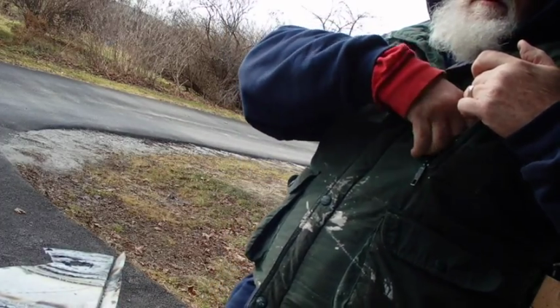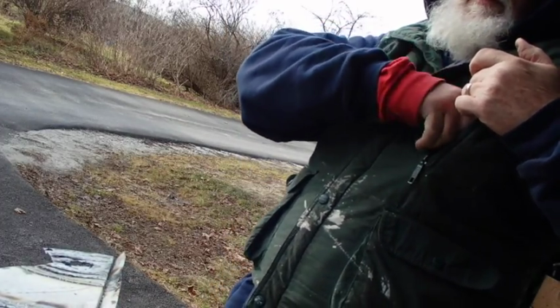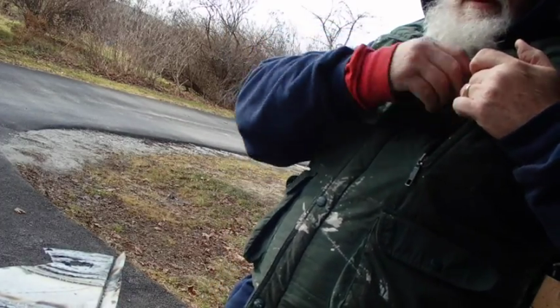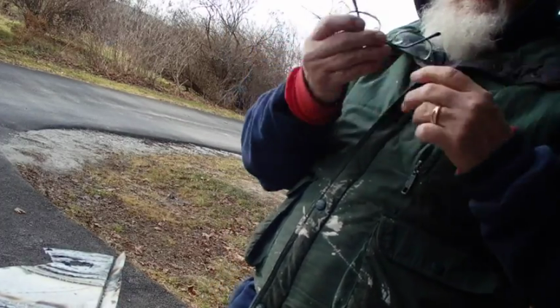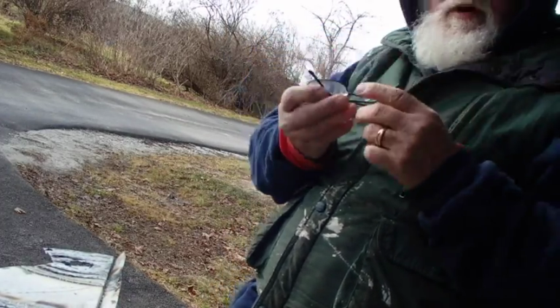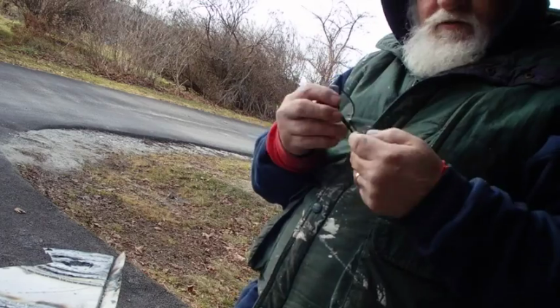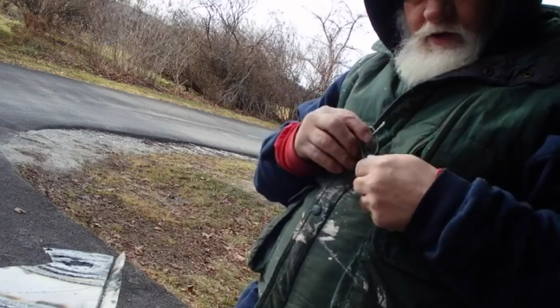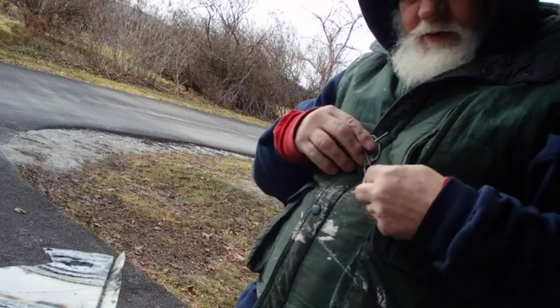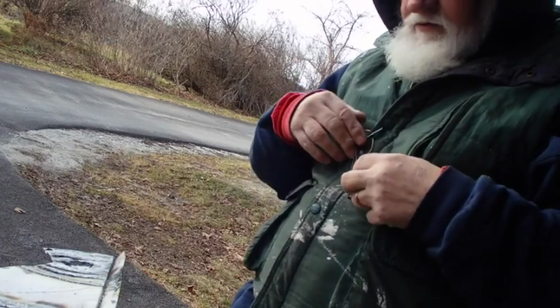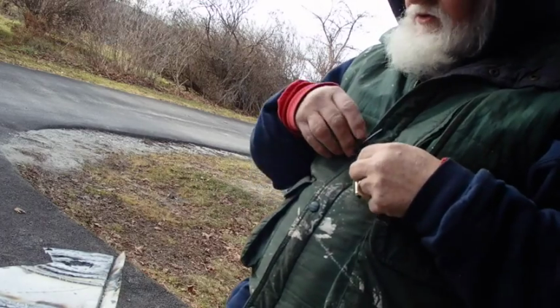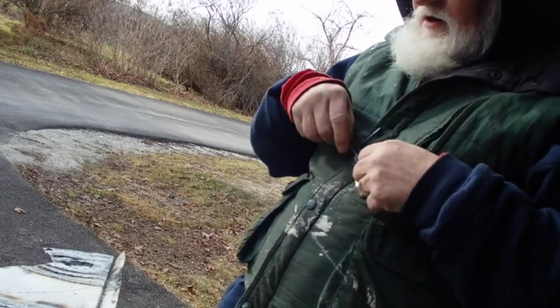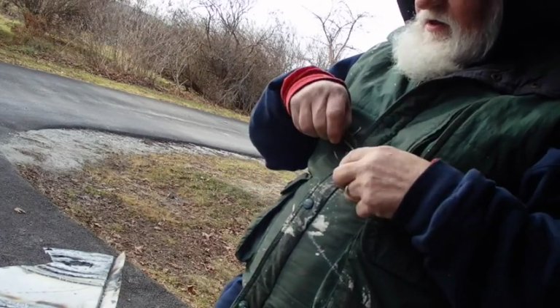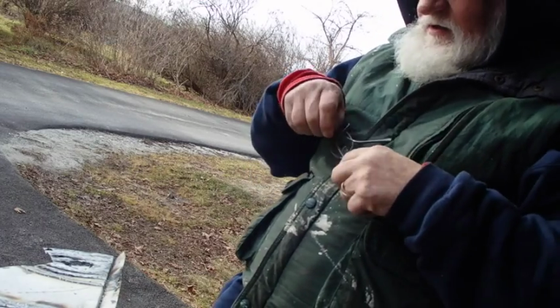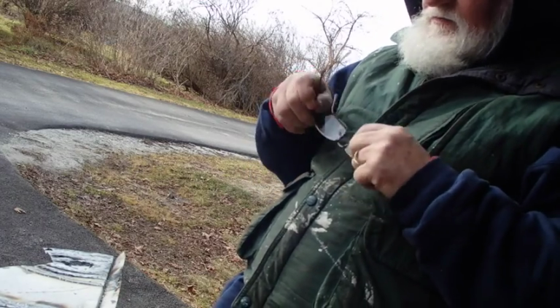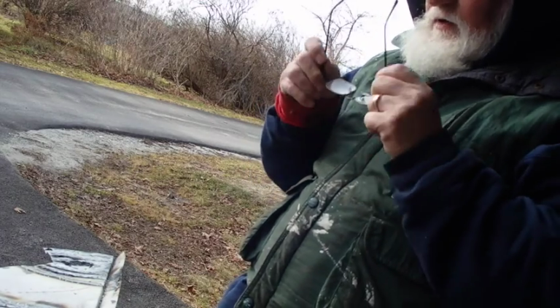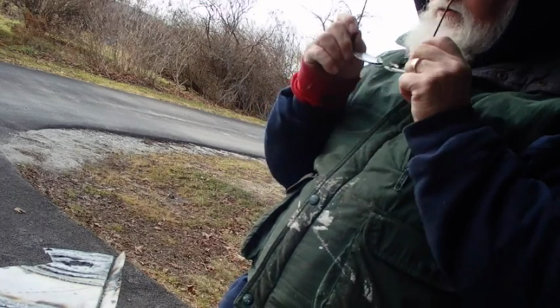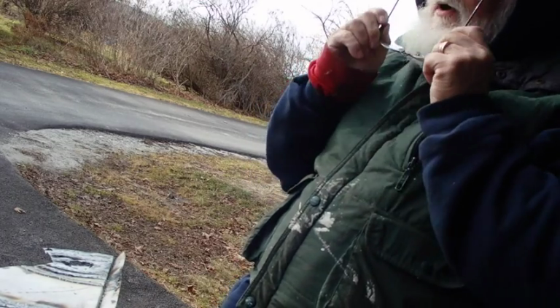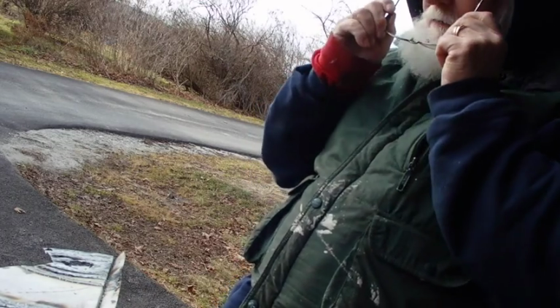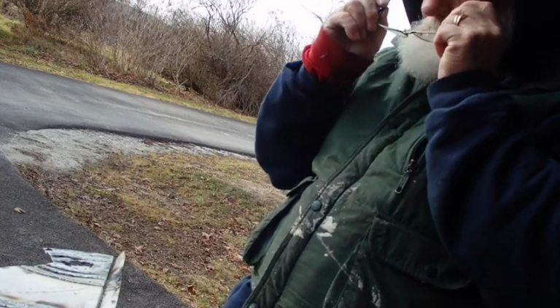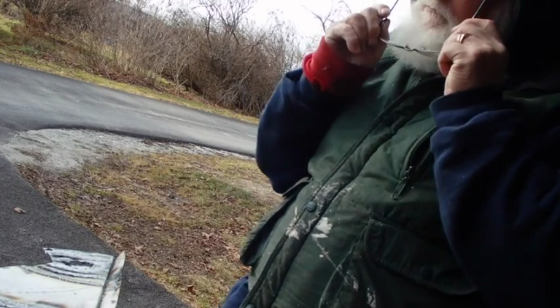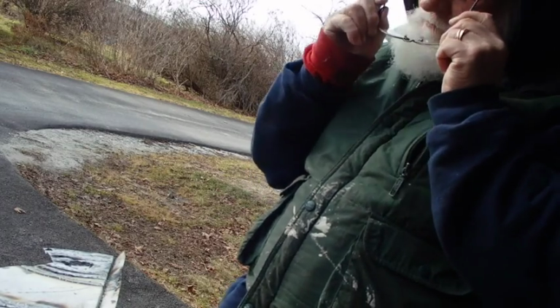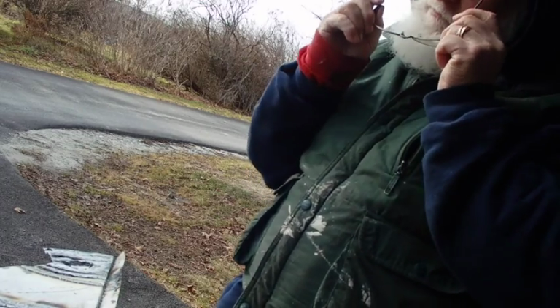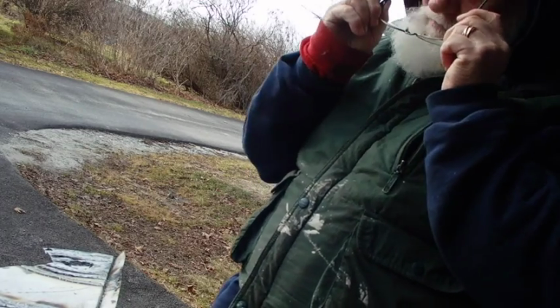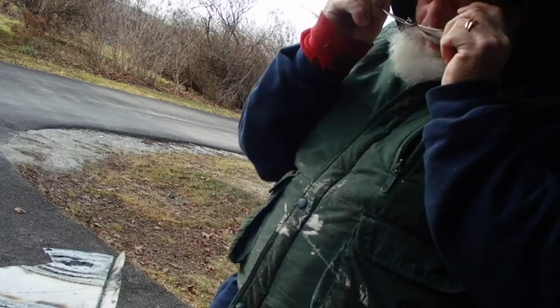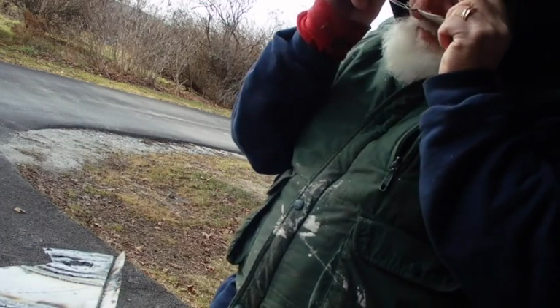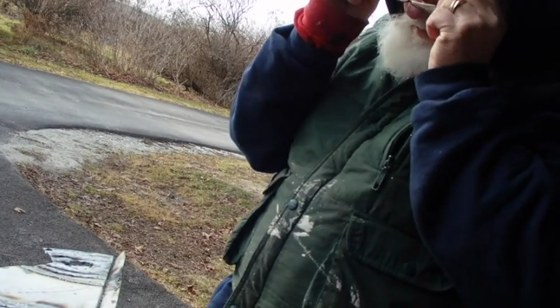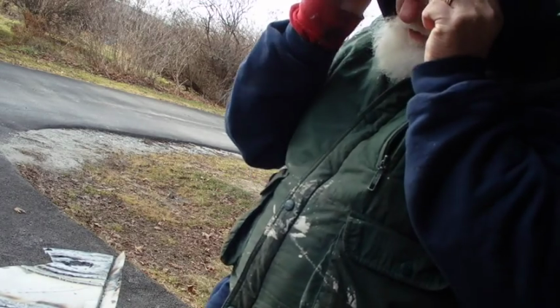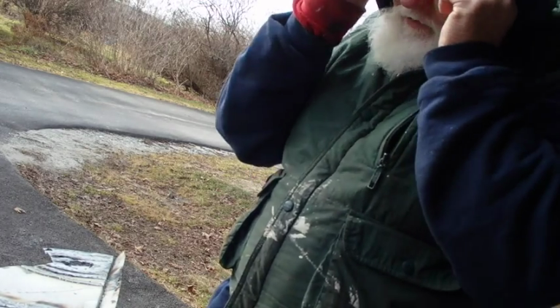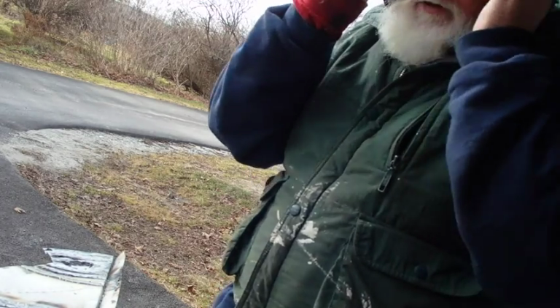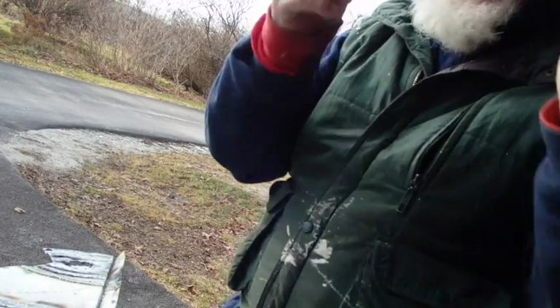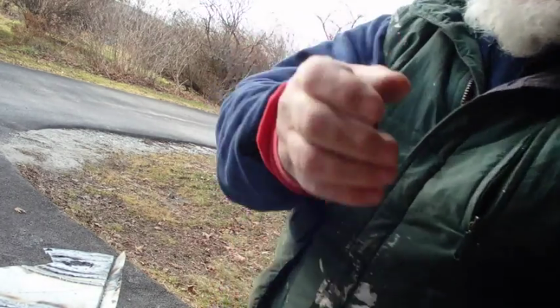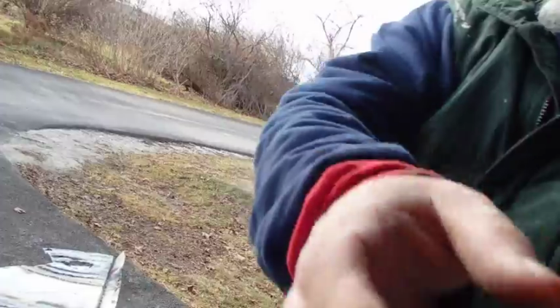Oh, my camera fell over. Y'all probably didn't see any of that. That's okay. I'll show you what it looks like.